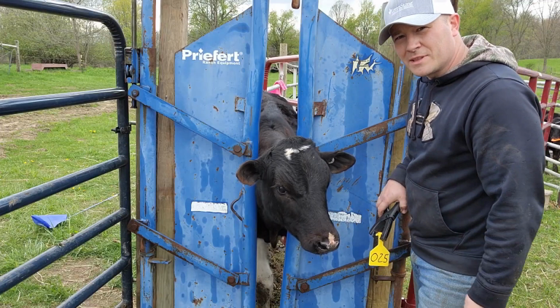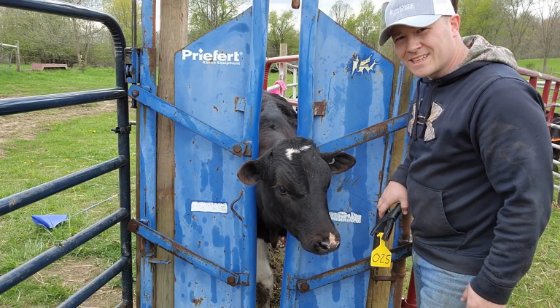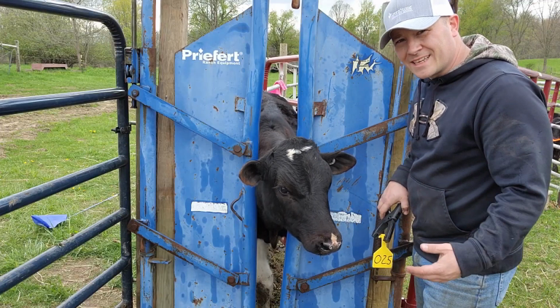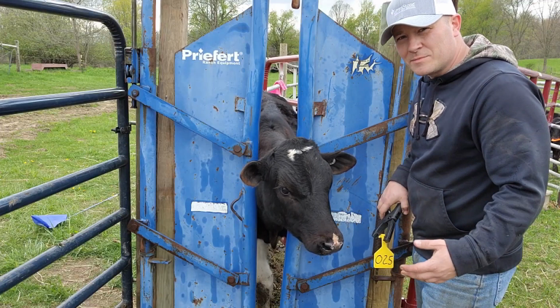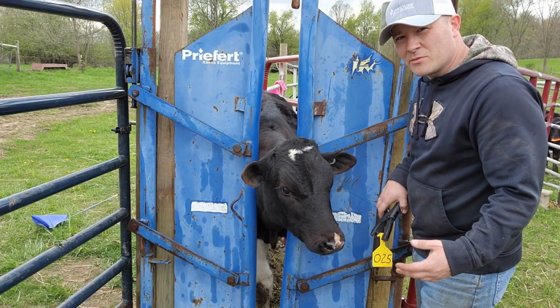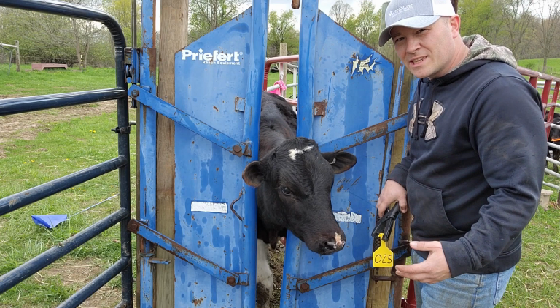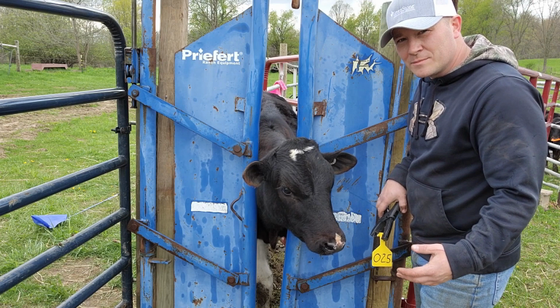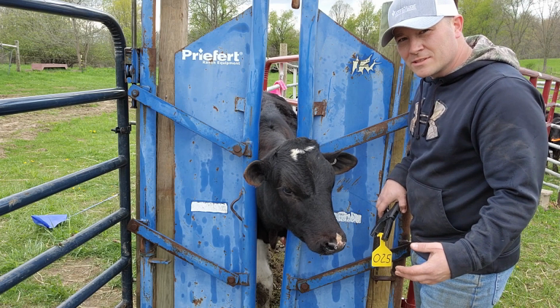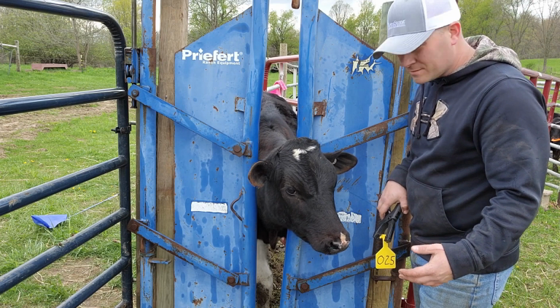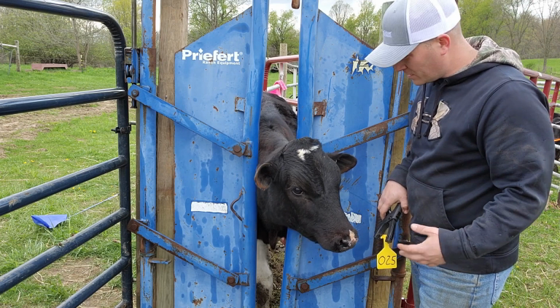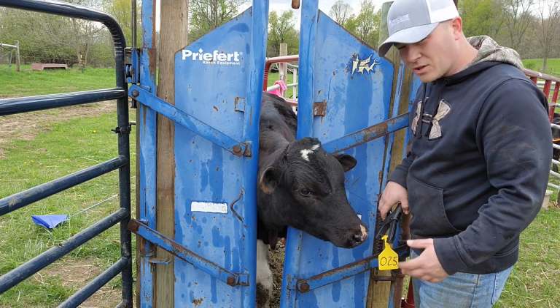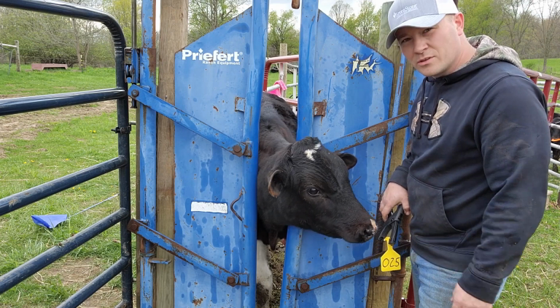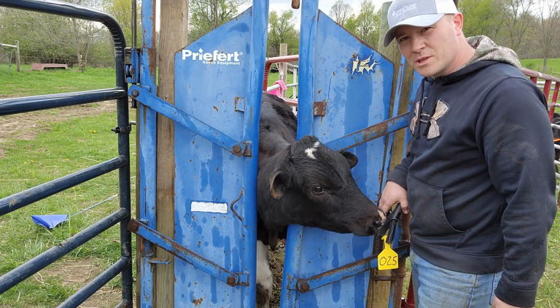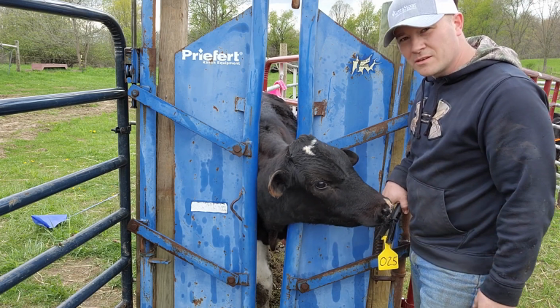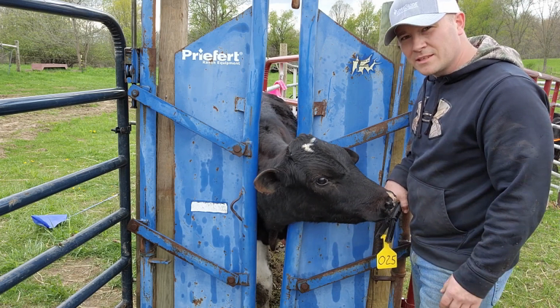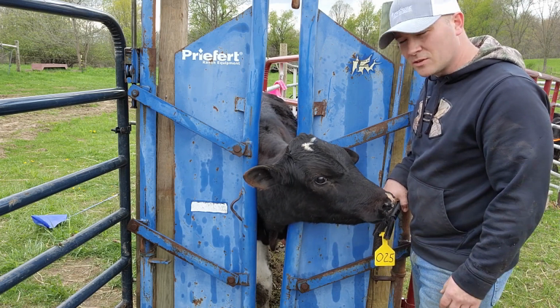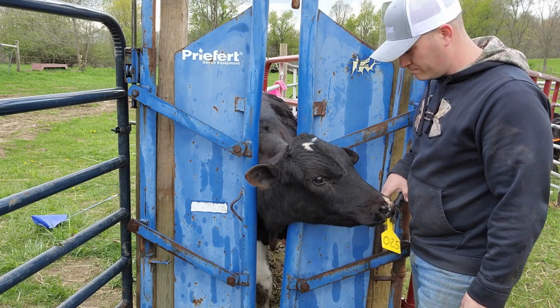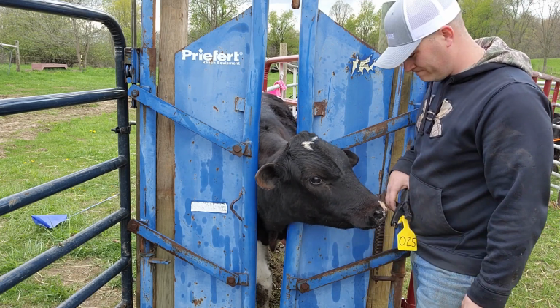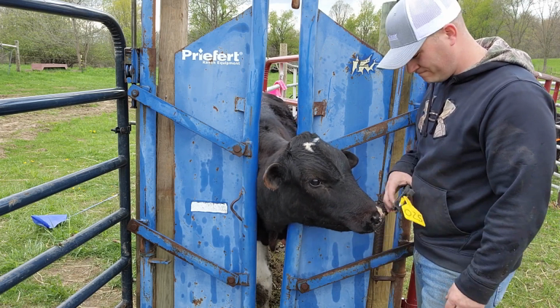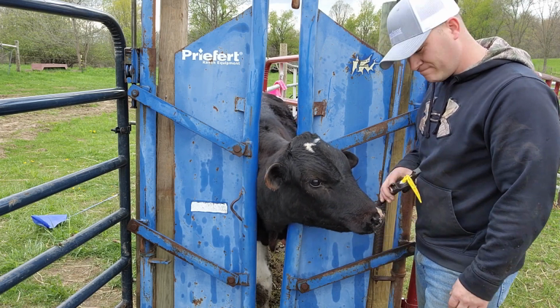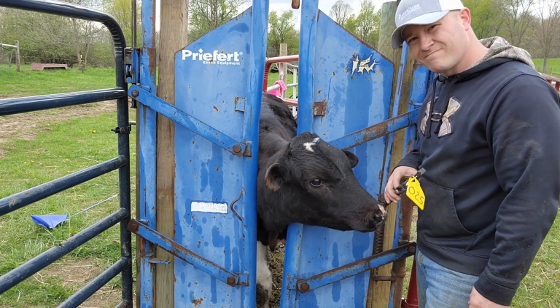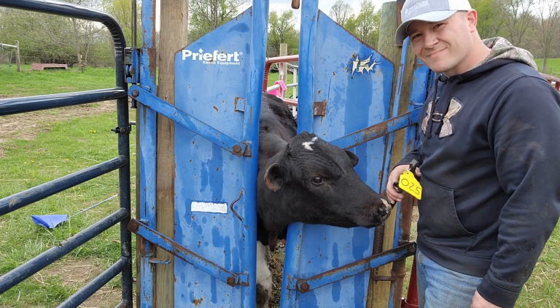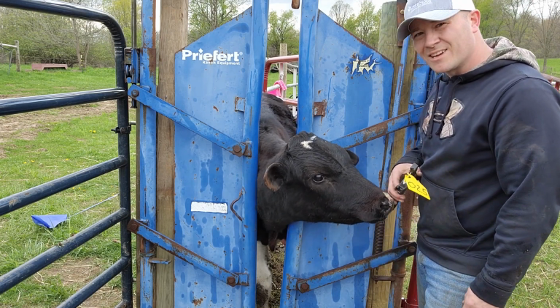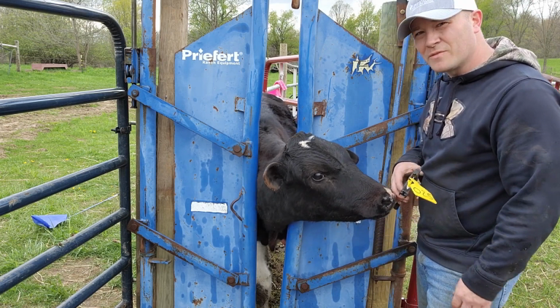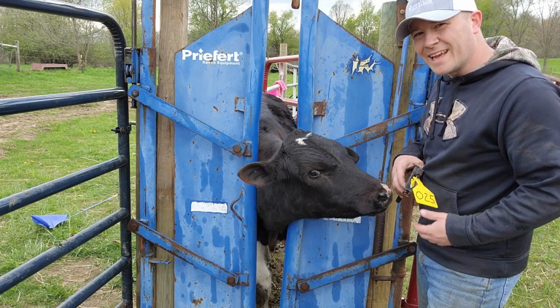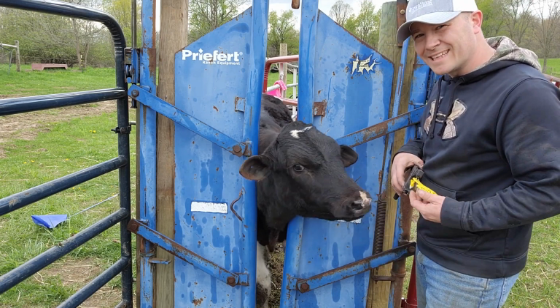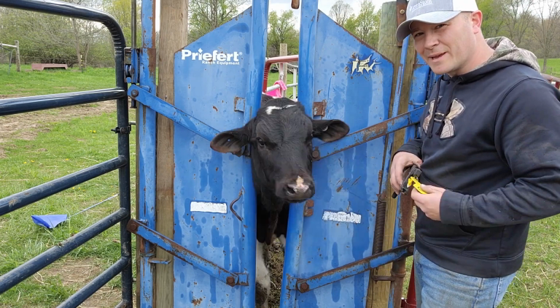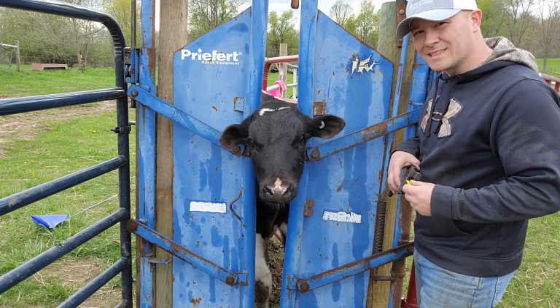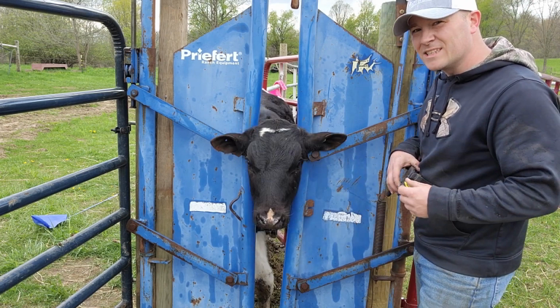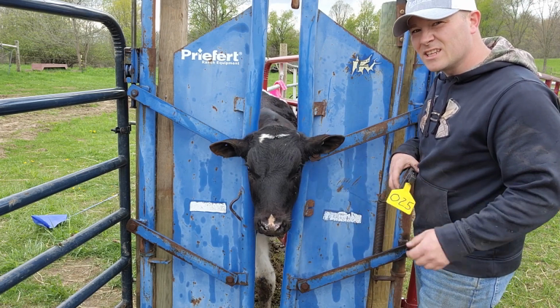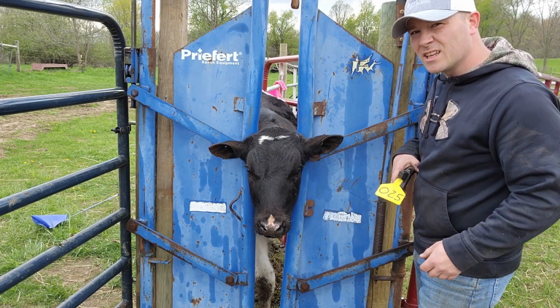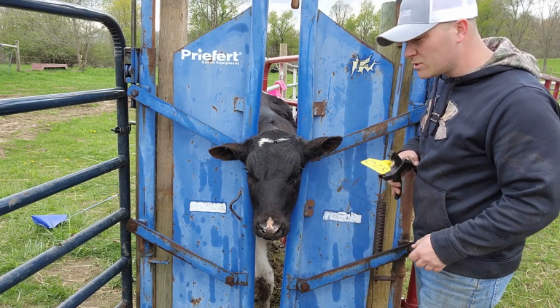This guy kicked me three times when I was loading him the other day, so I don't feel as bad about him as I did on the other ones.